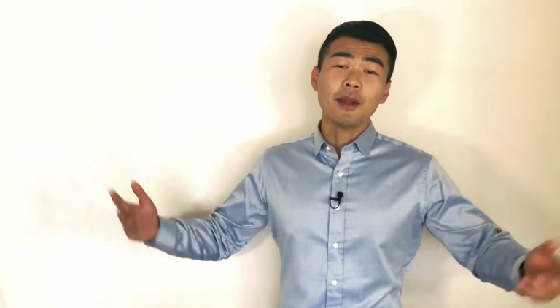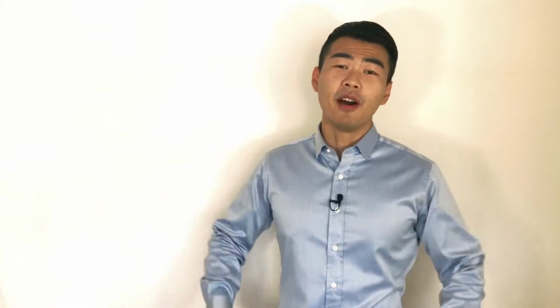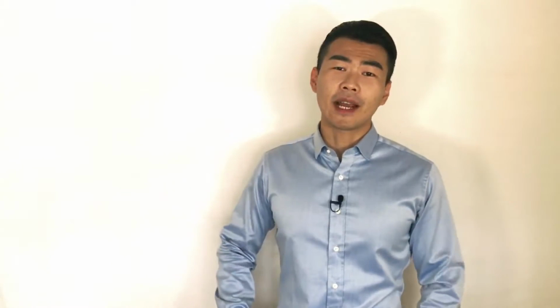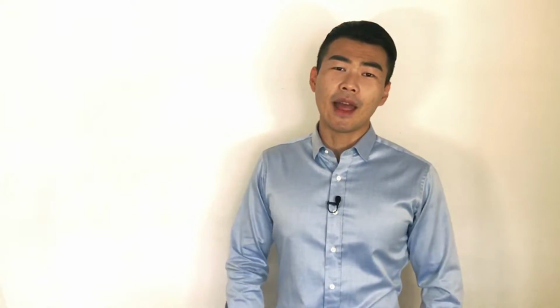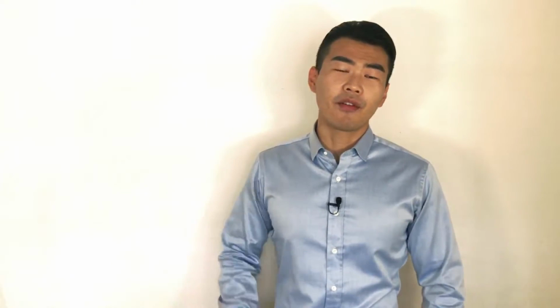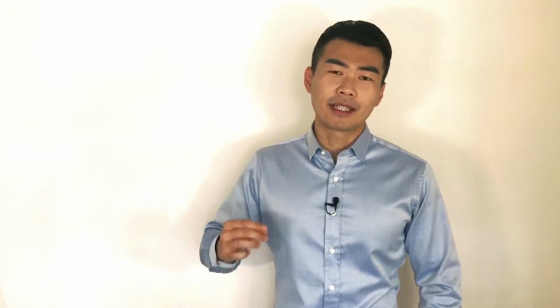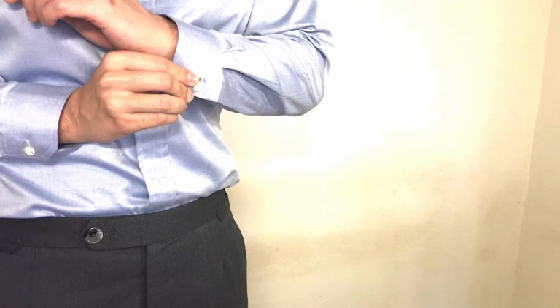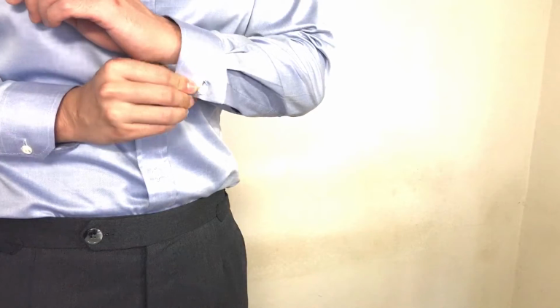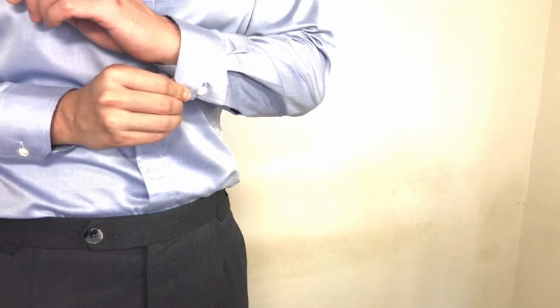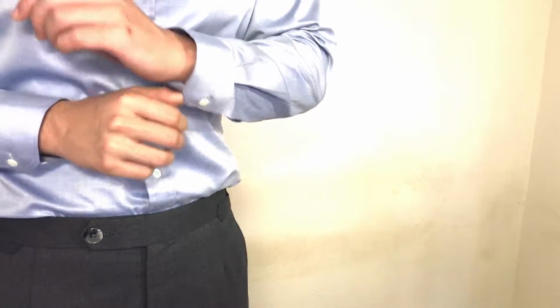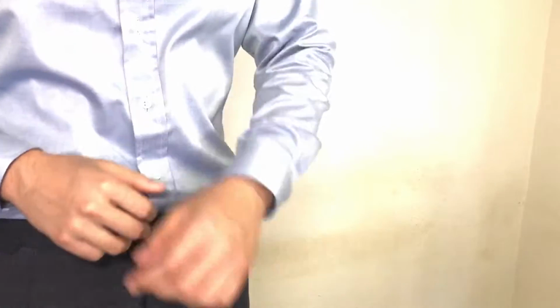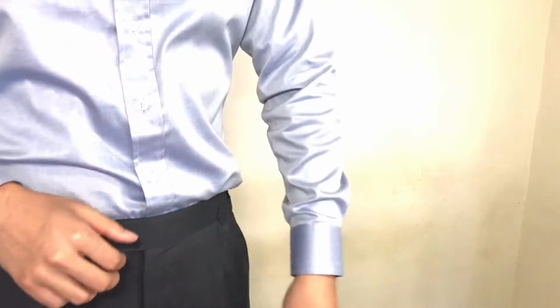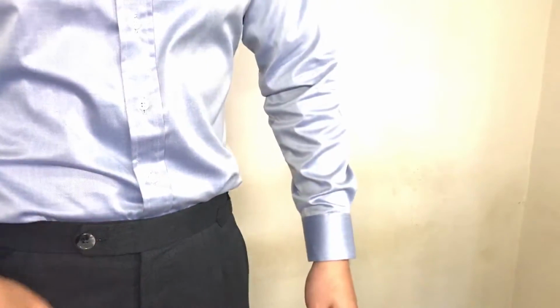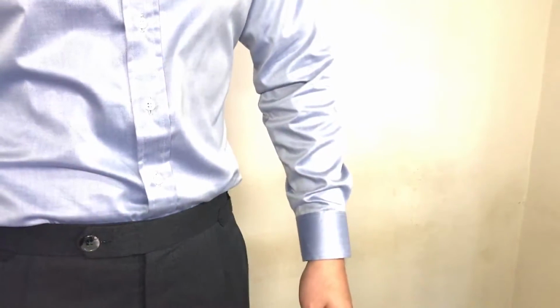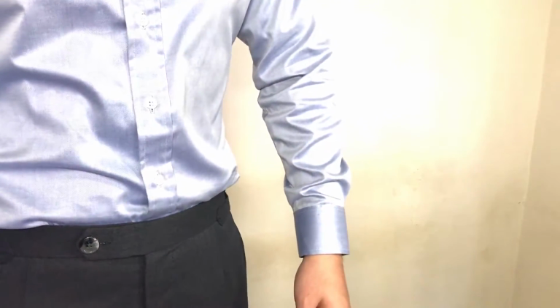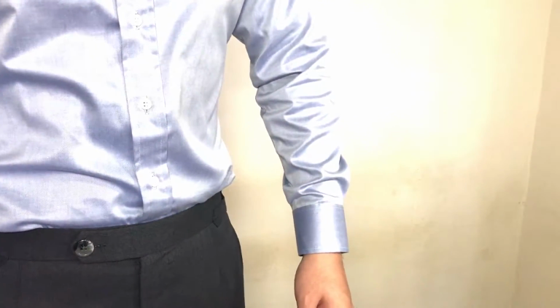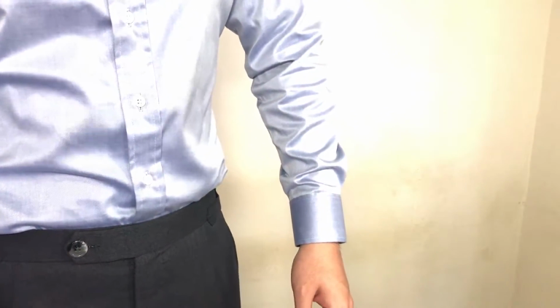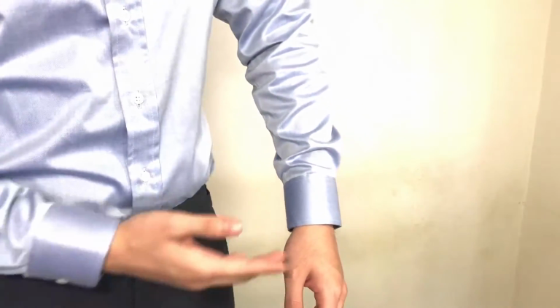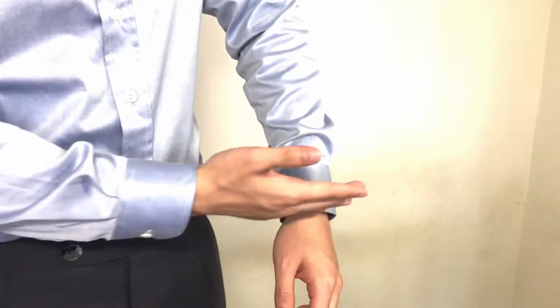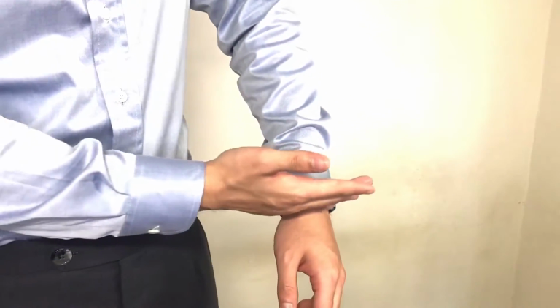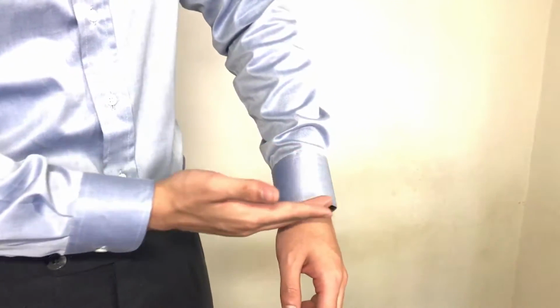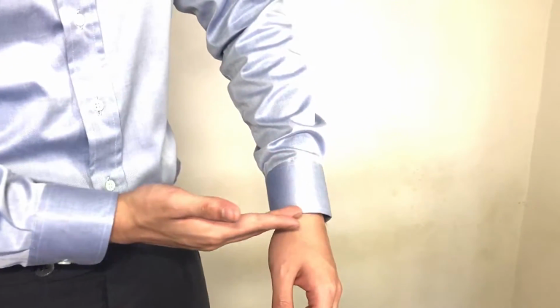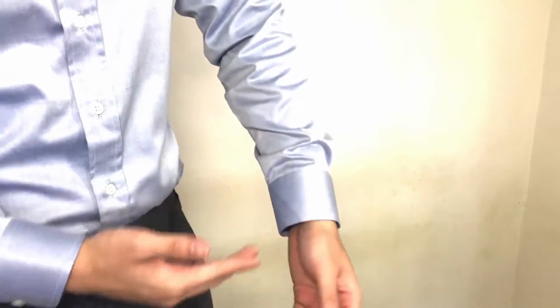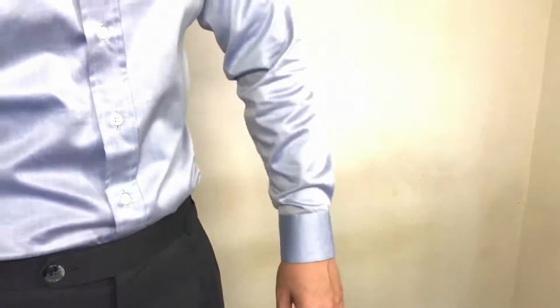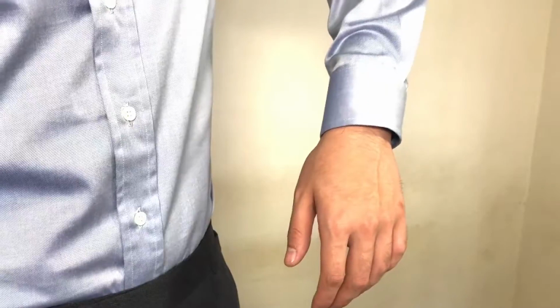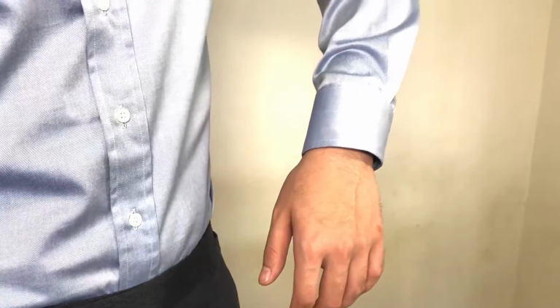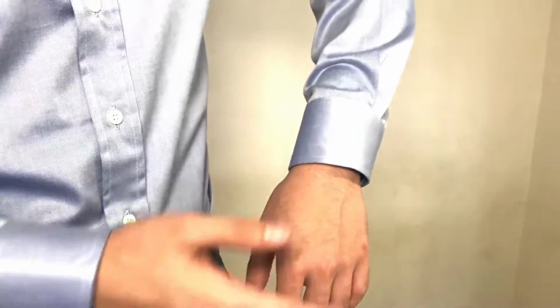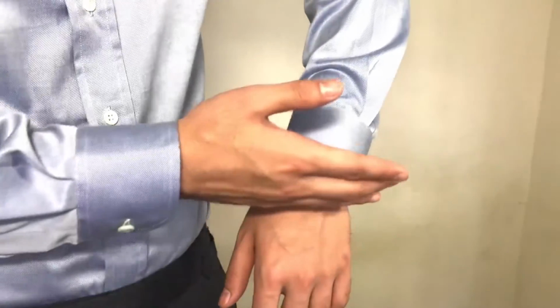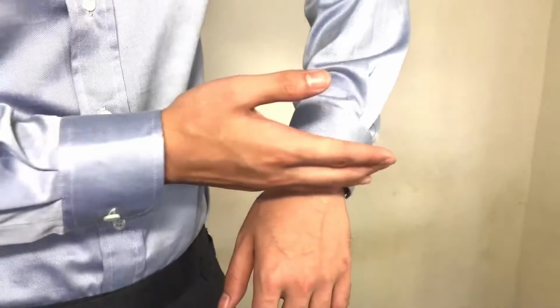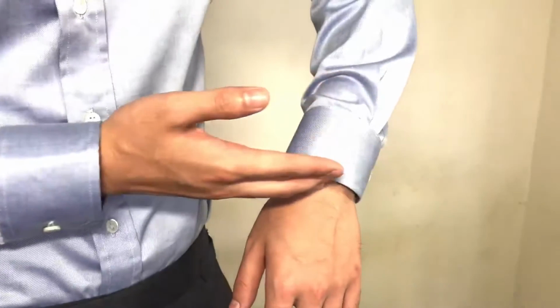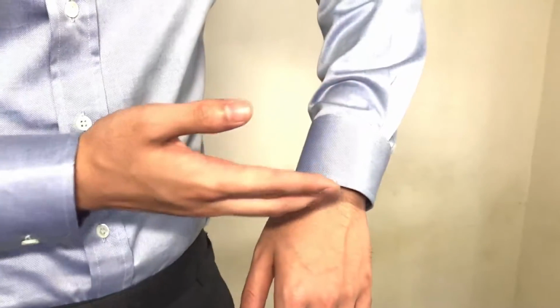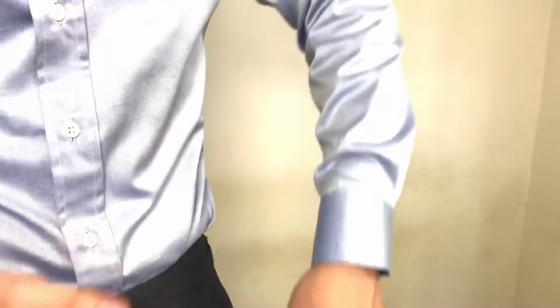The perfect length of your sleeve is when you button up your cuff — the cuff ends right at the end of your wrist, above your hand.